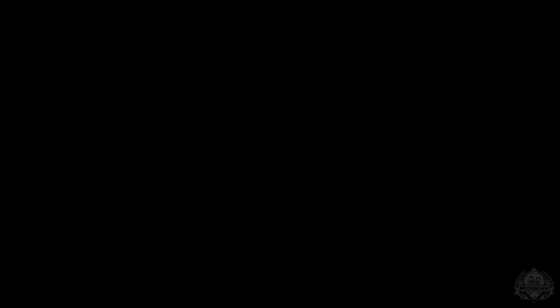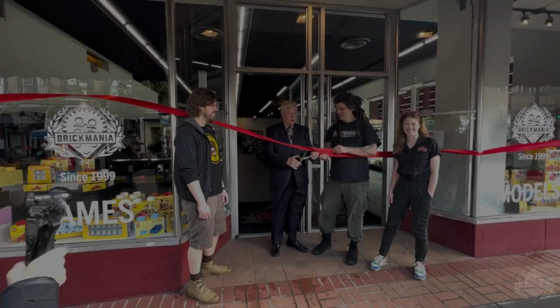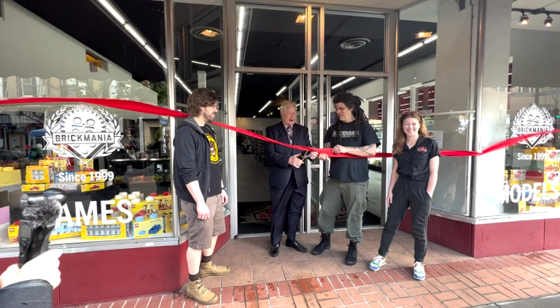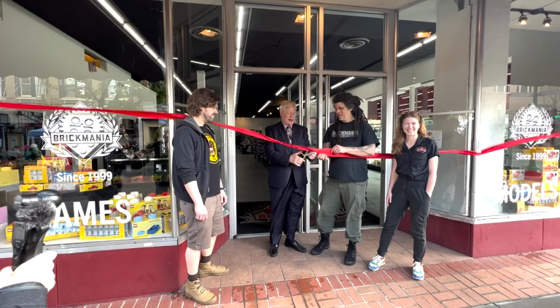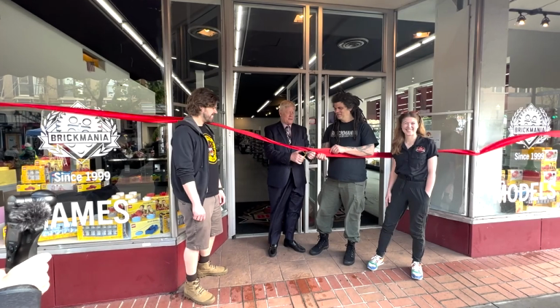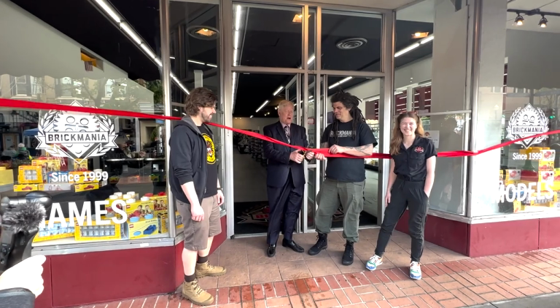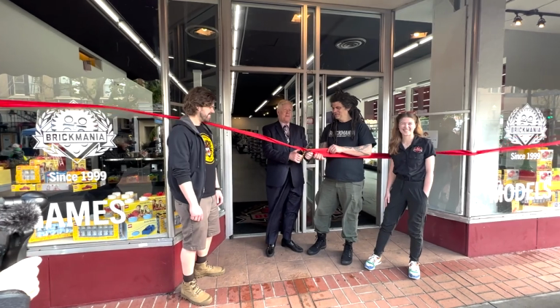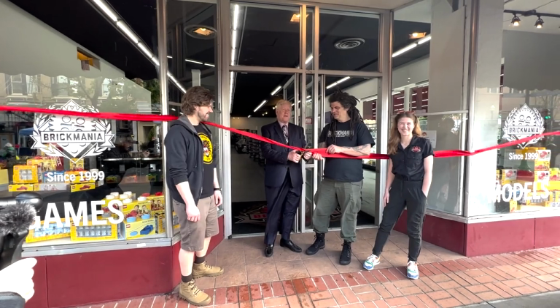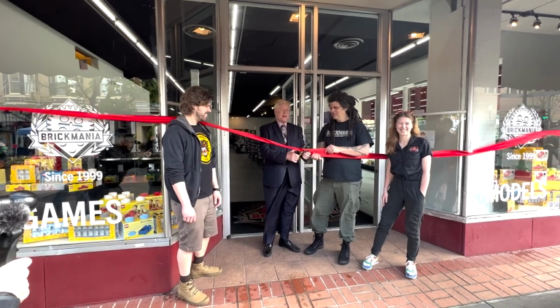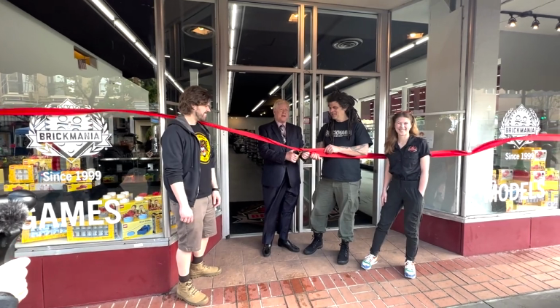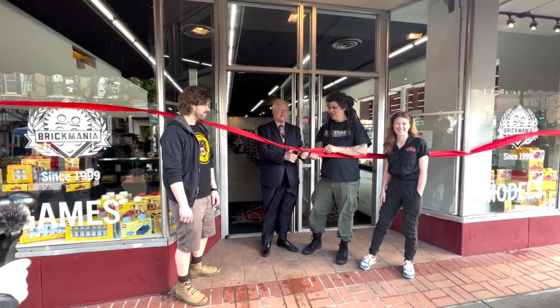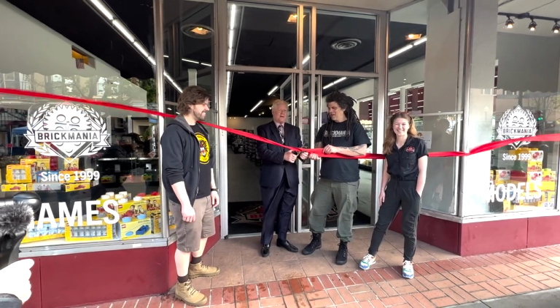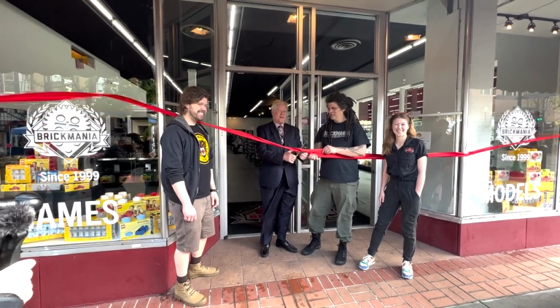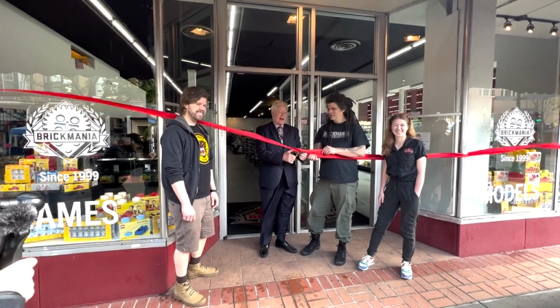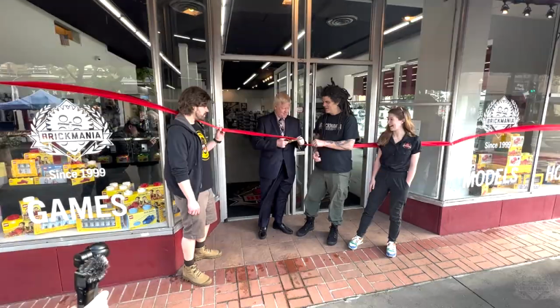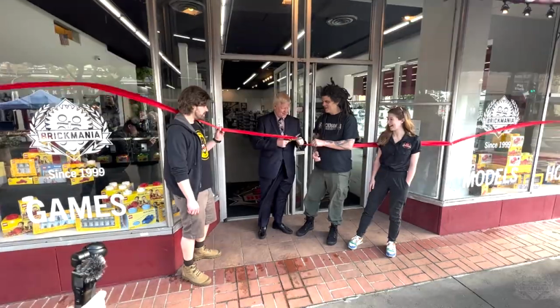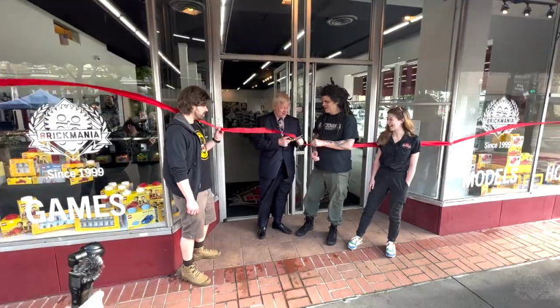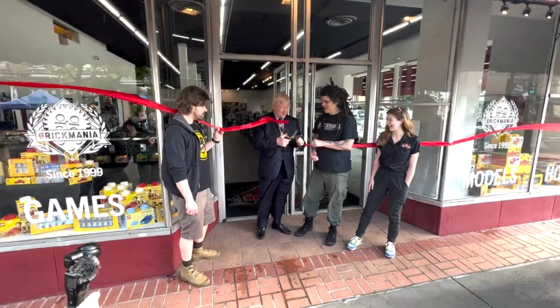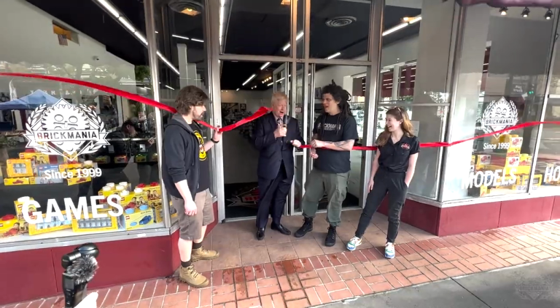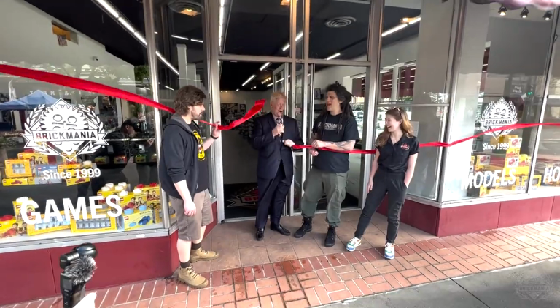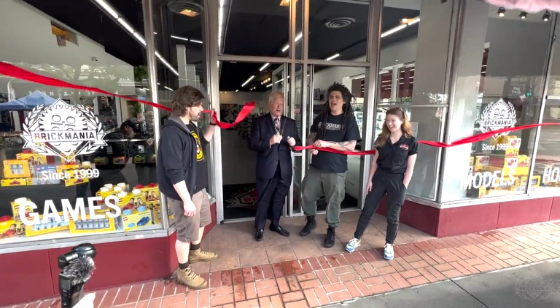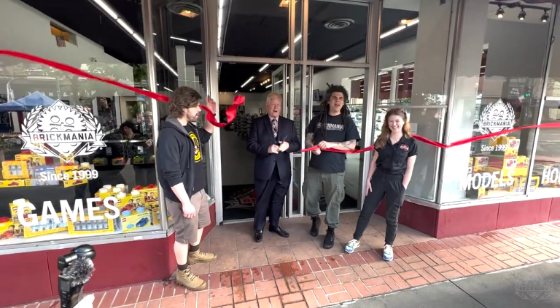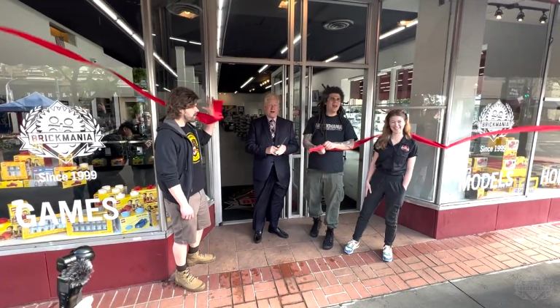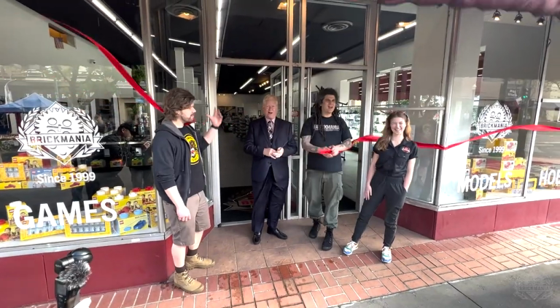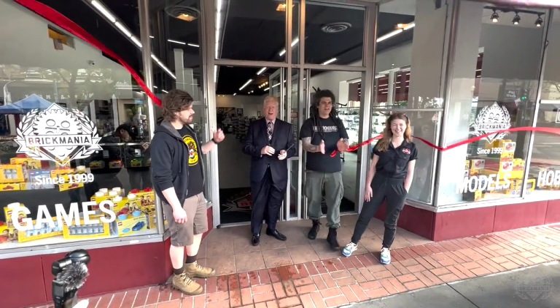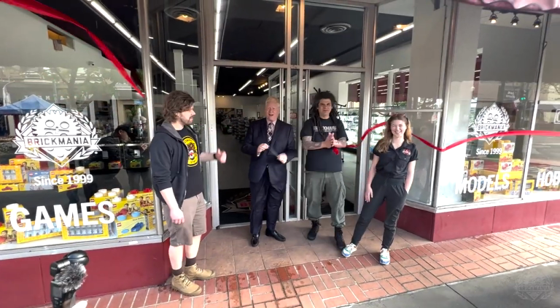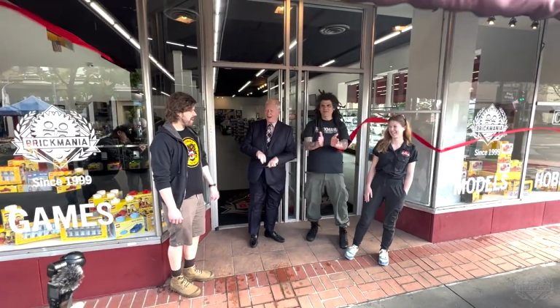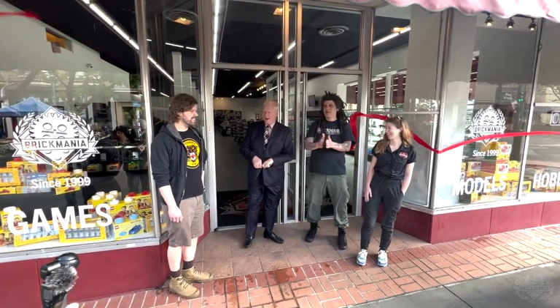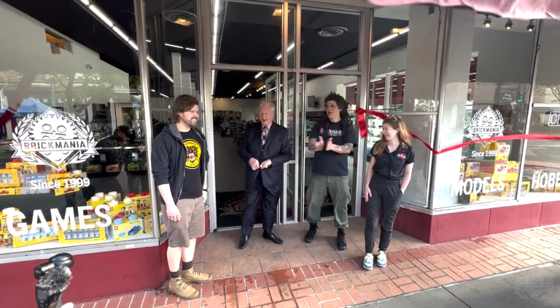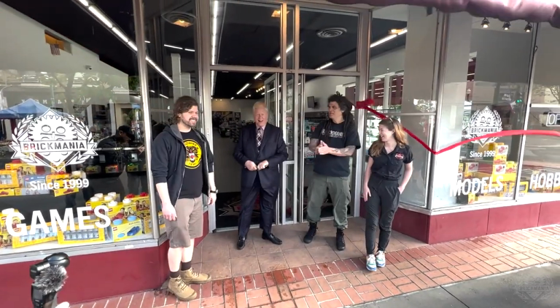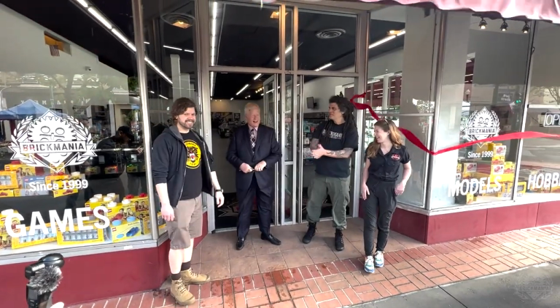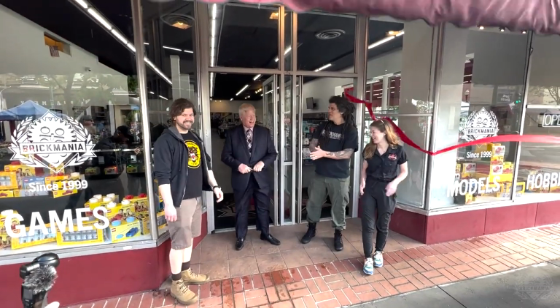We're going to get this open so the kids can enjoy it. Yay!